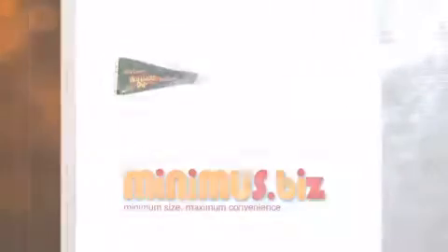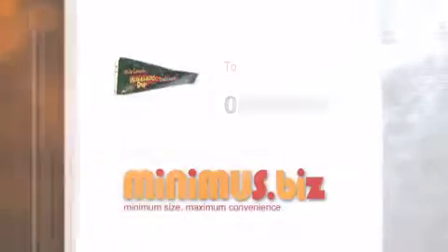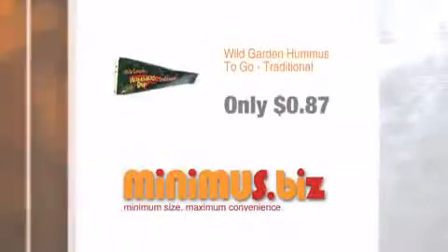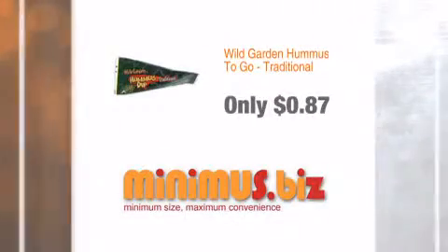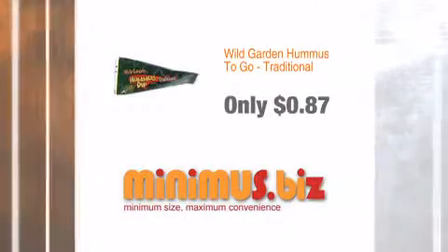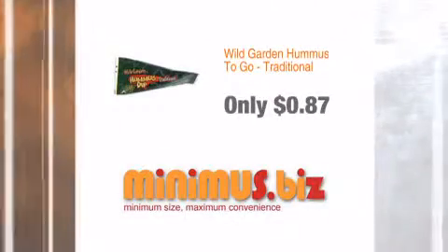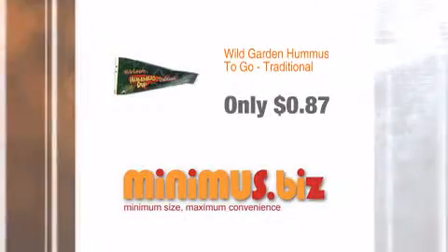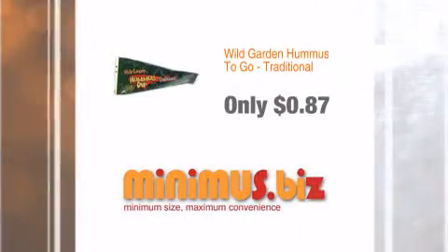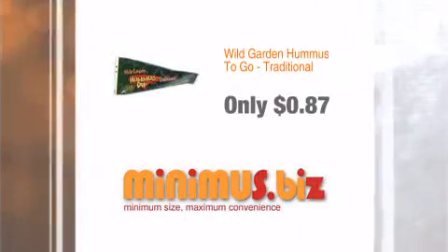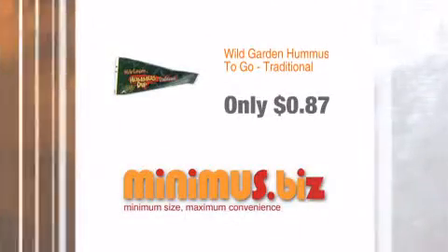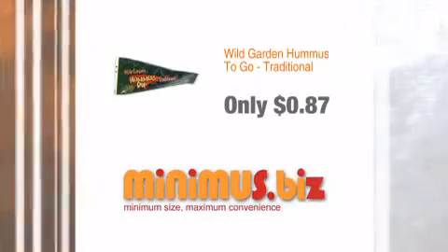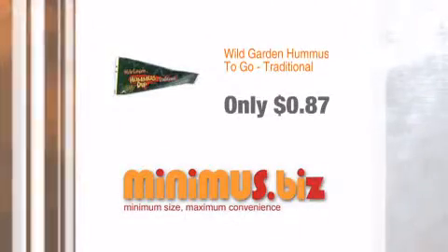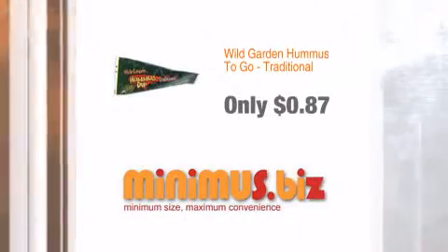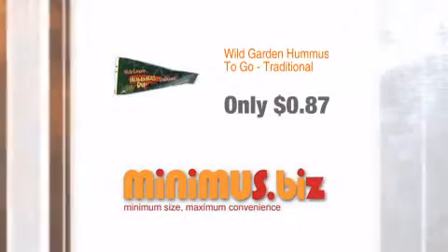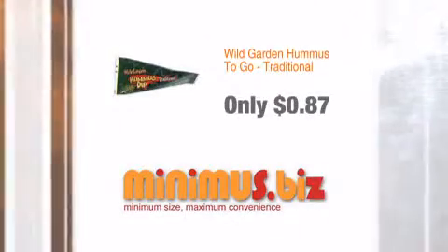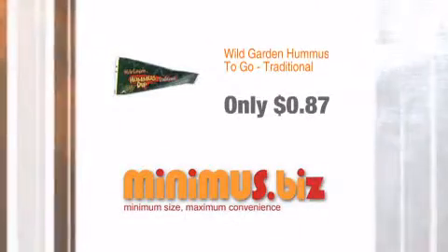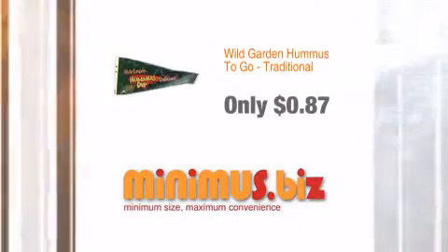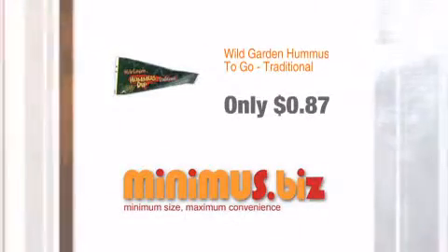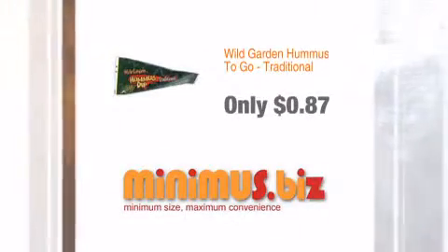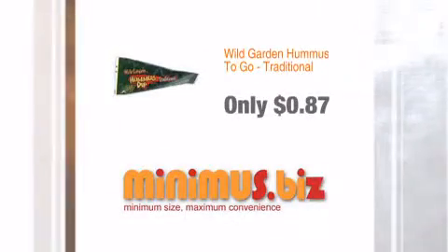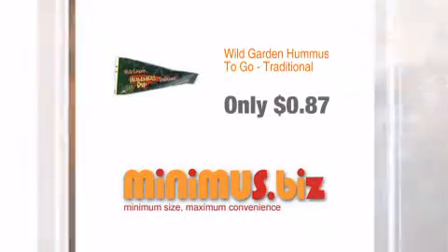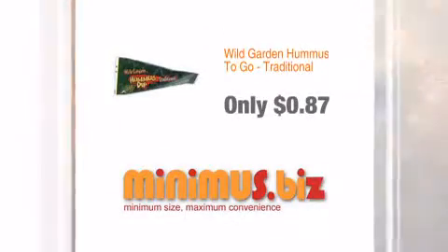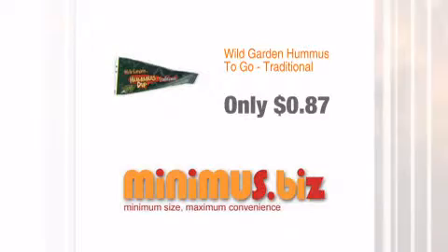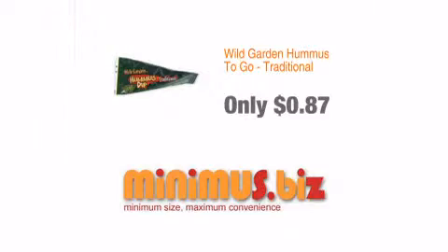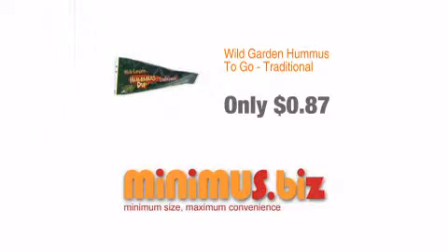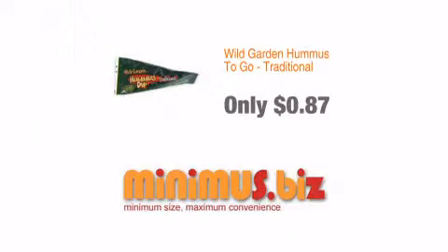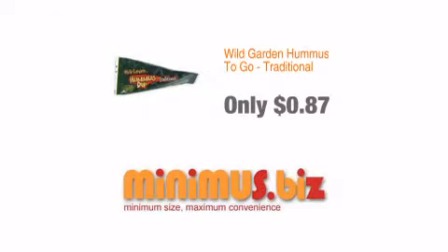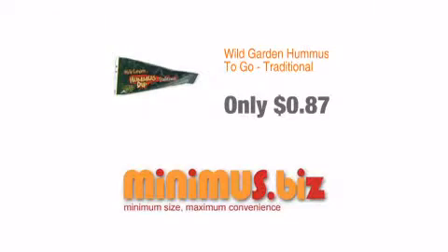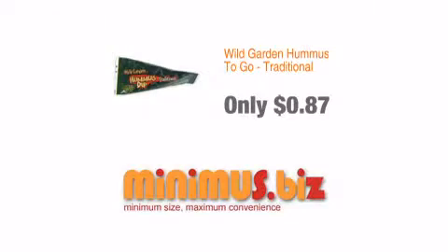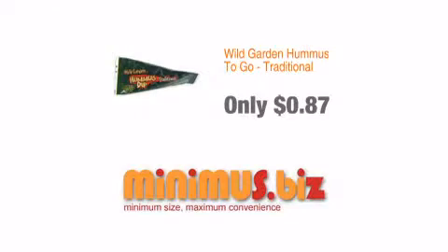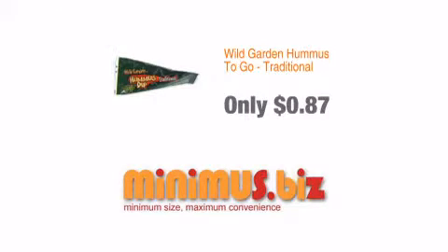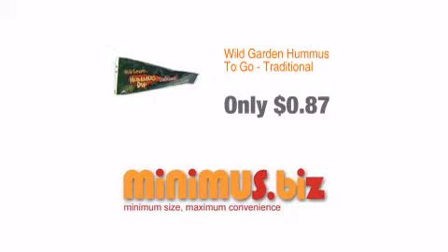Order now at Minimus.biz — minimum size, maximum convenience.